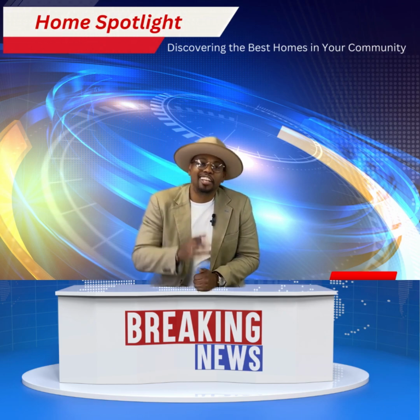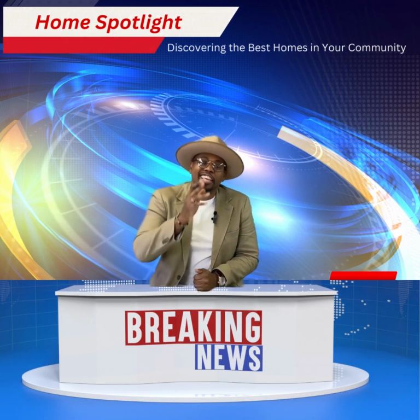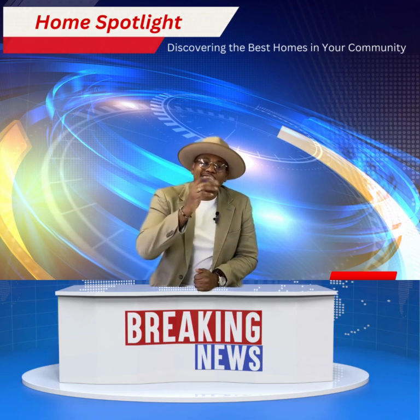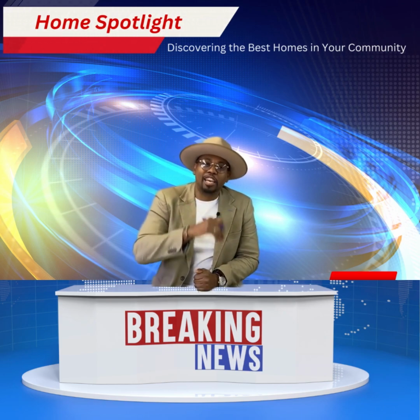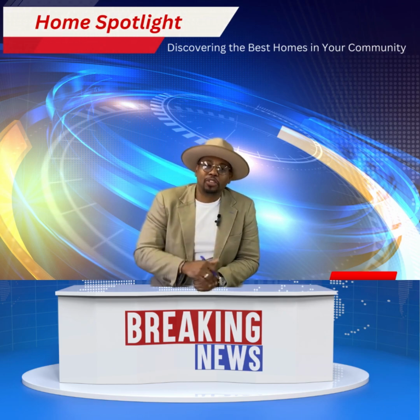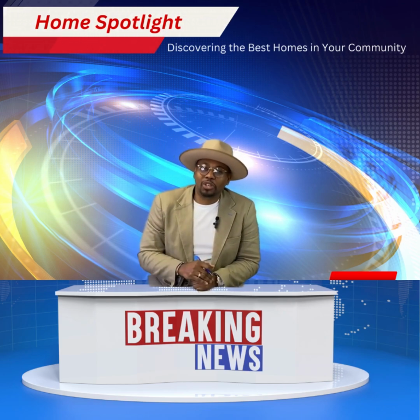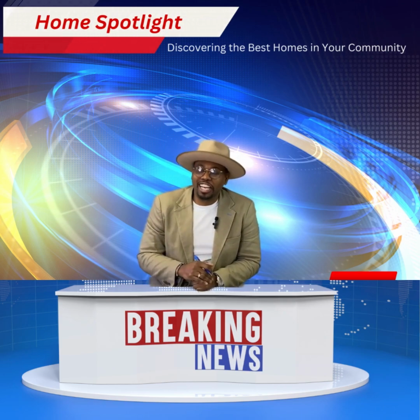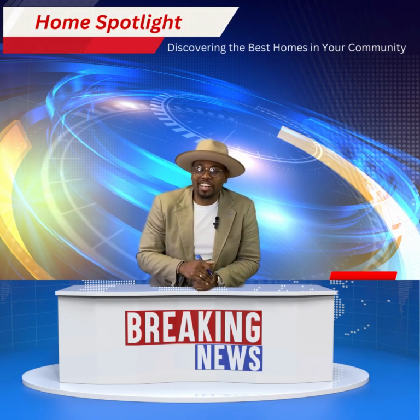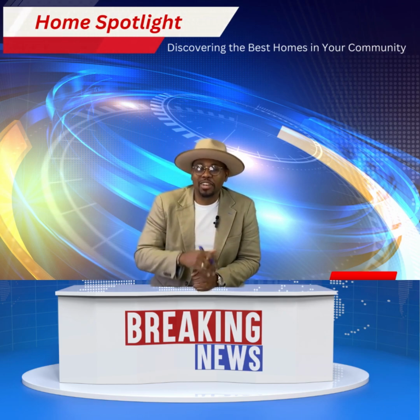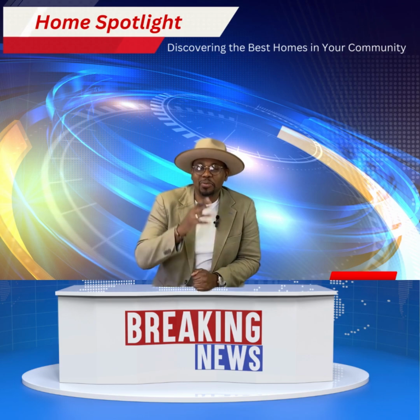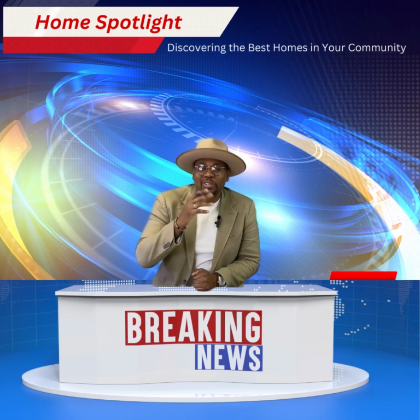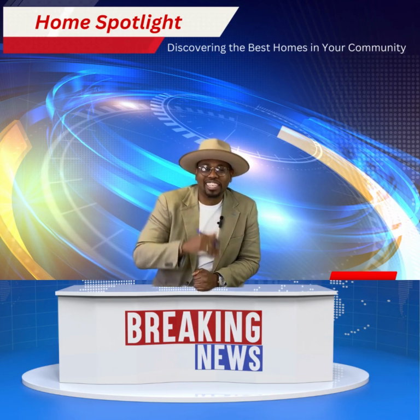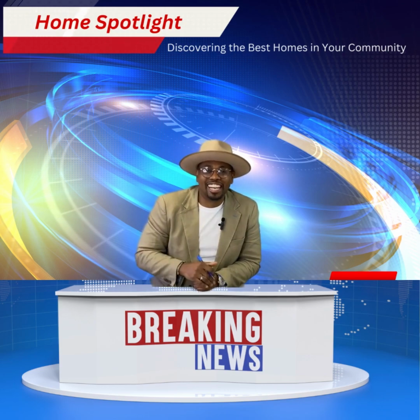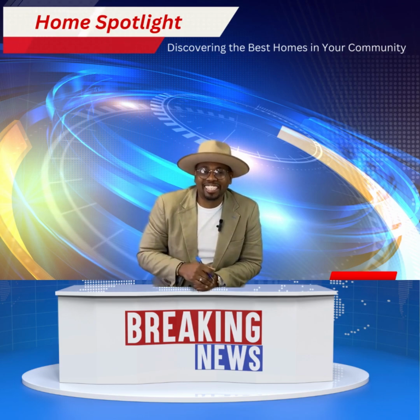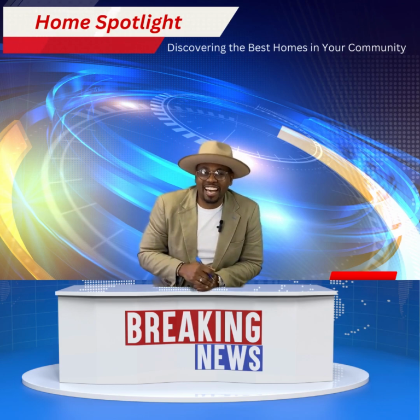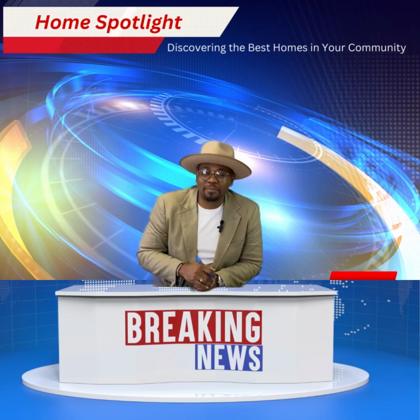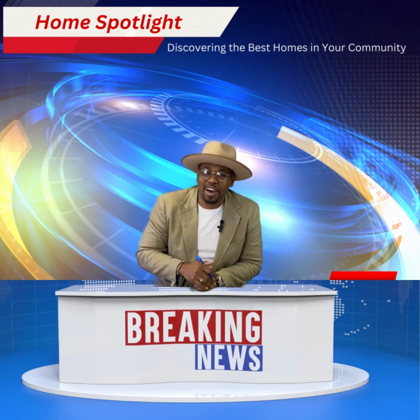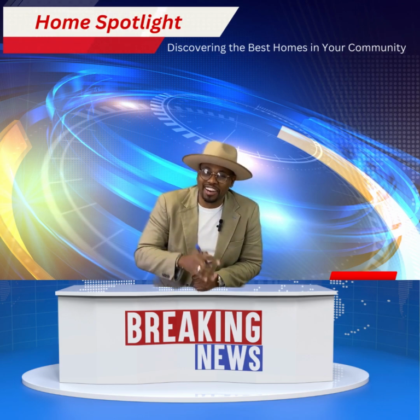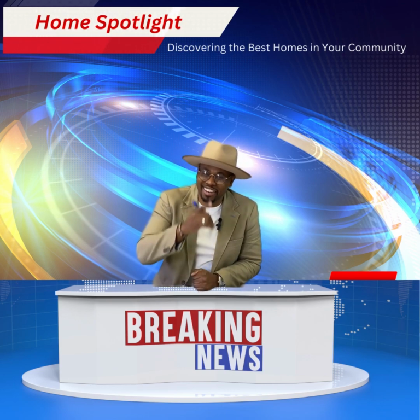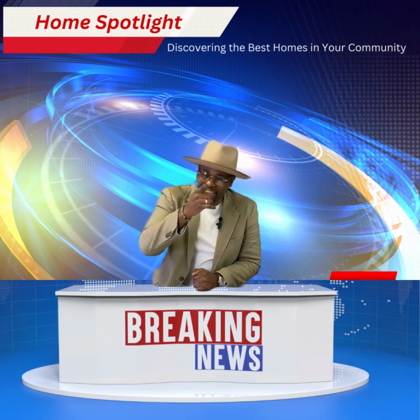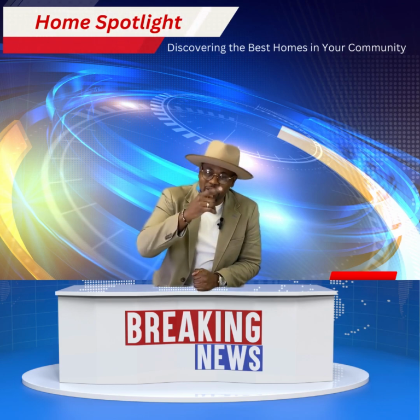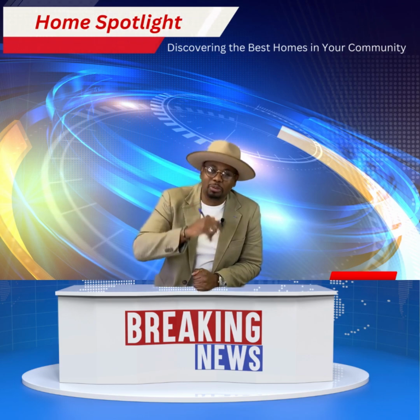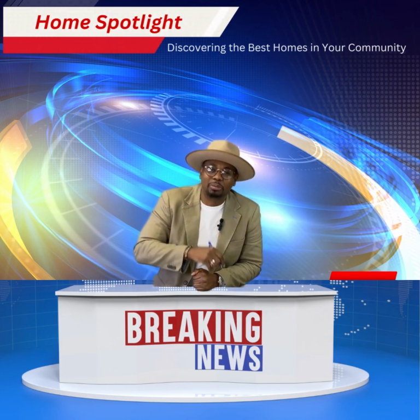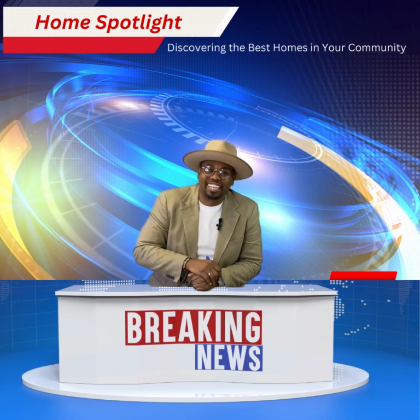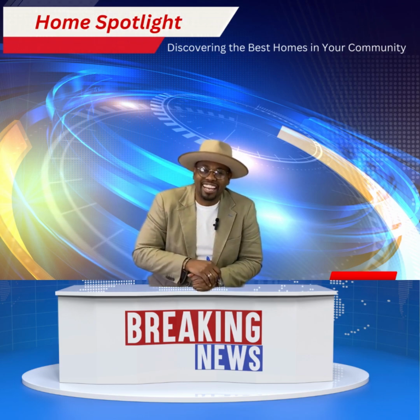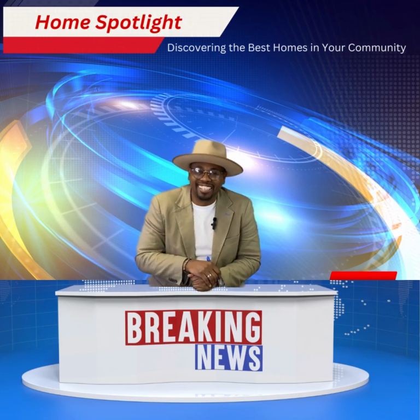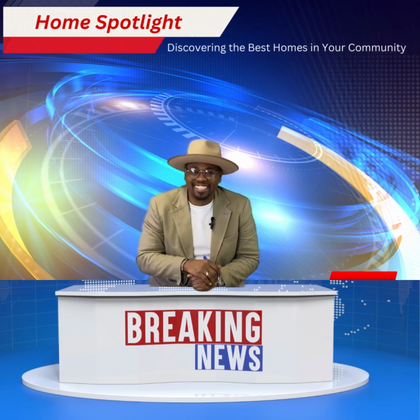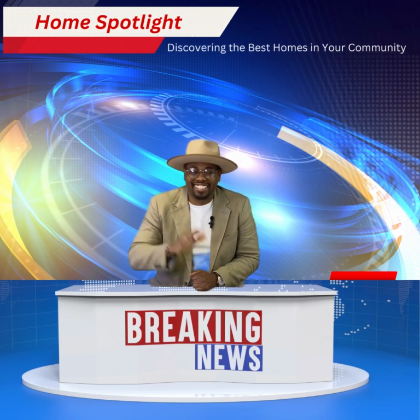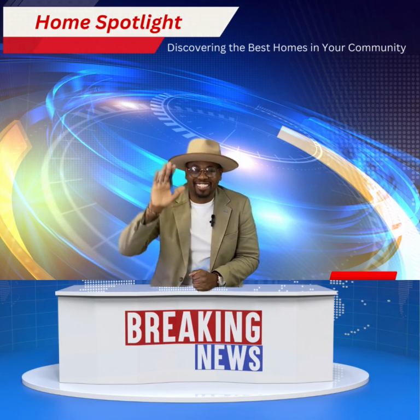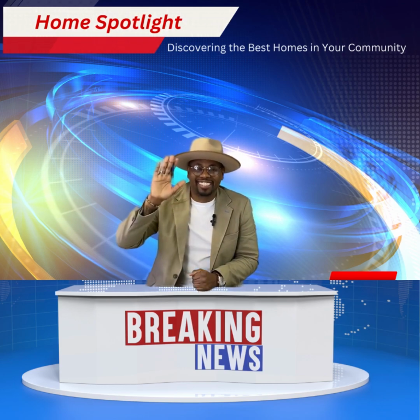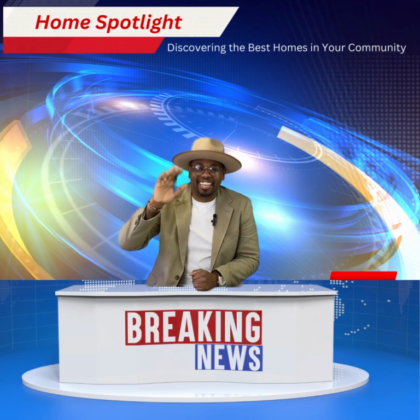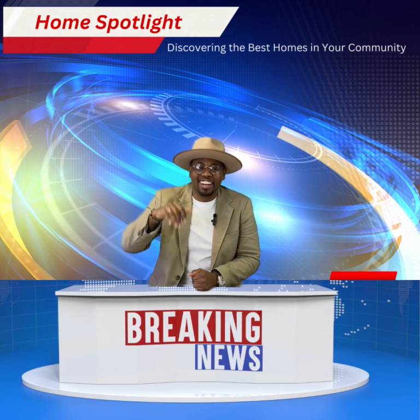Thanks again for tuning in. We'll see you next time on Home Spotlight. Take care.